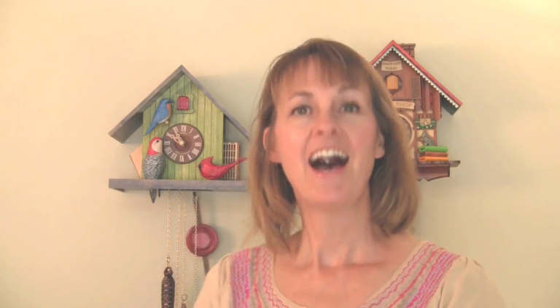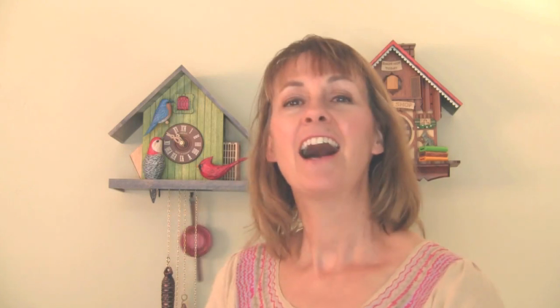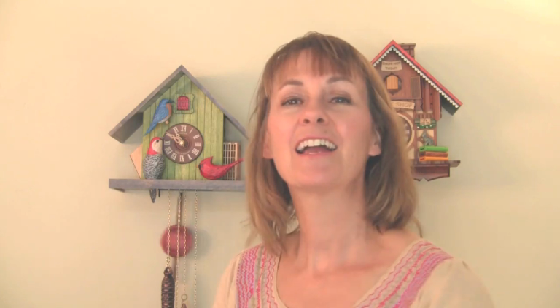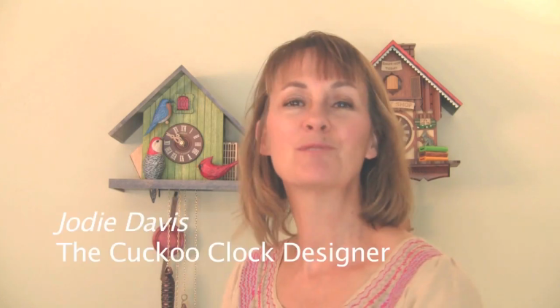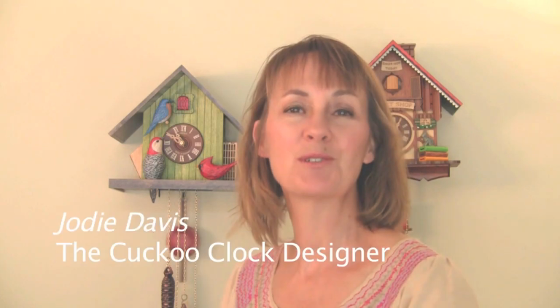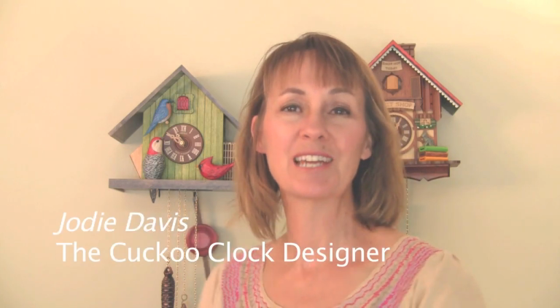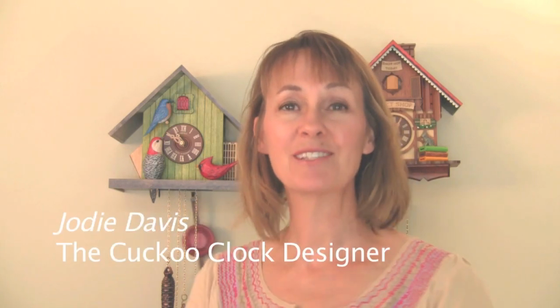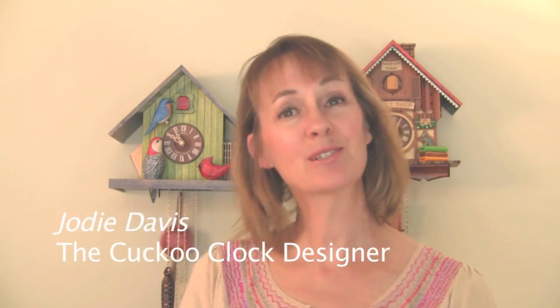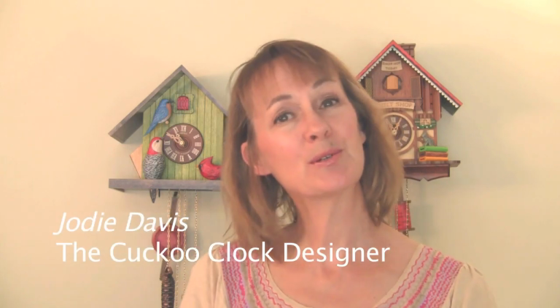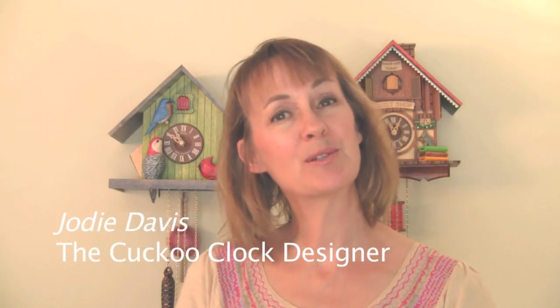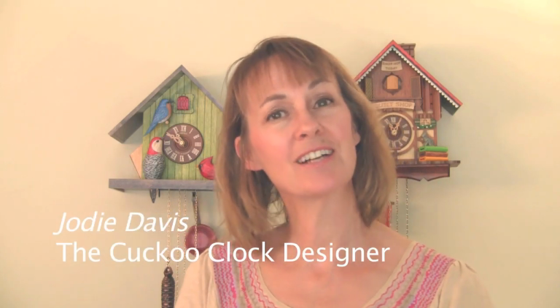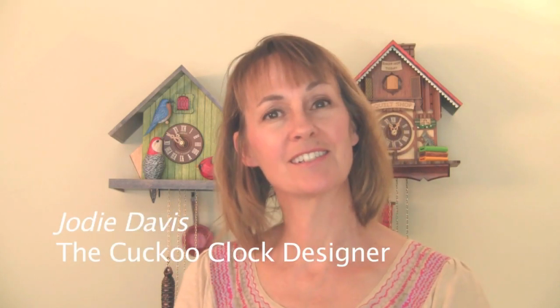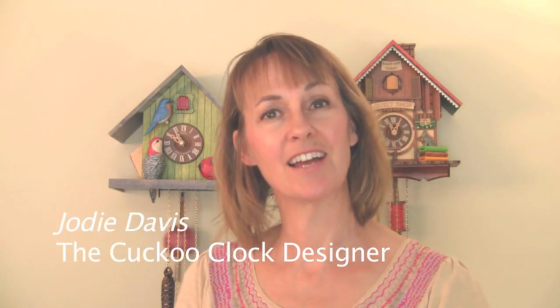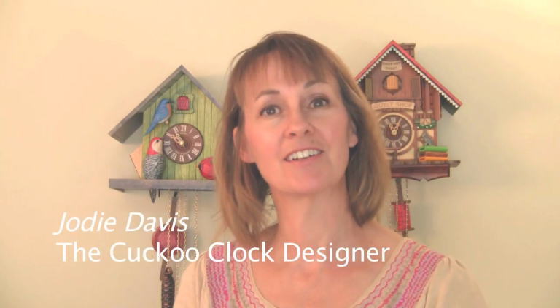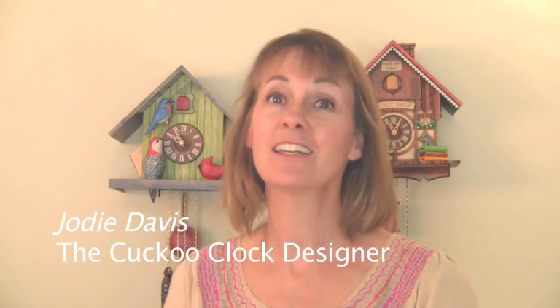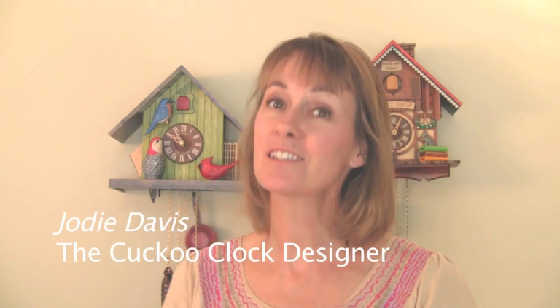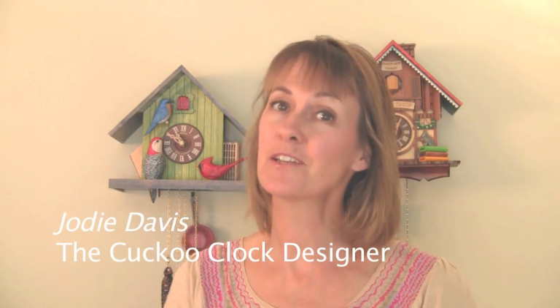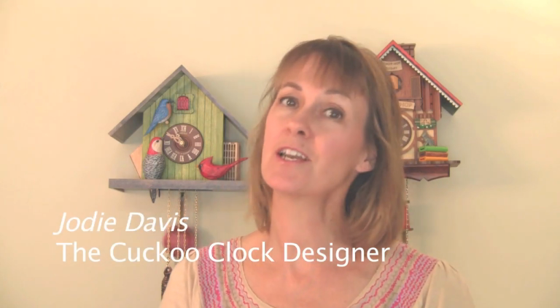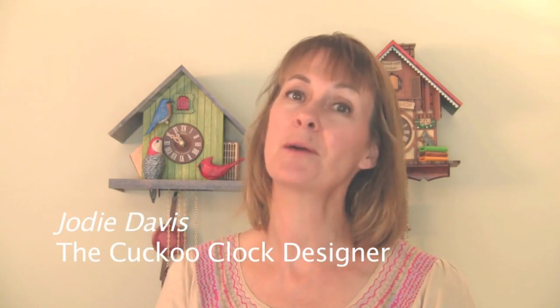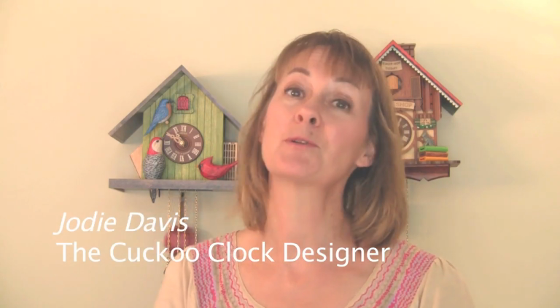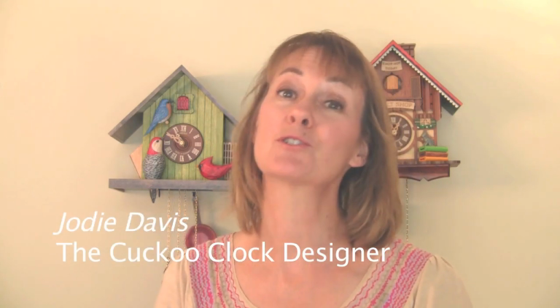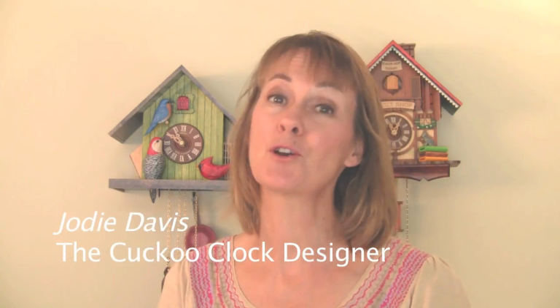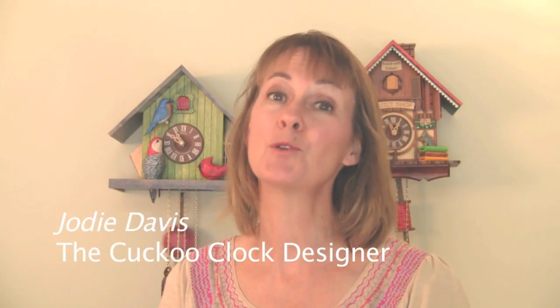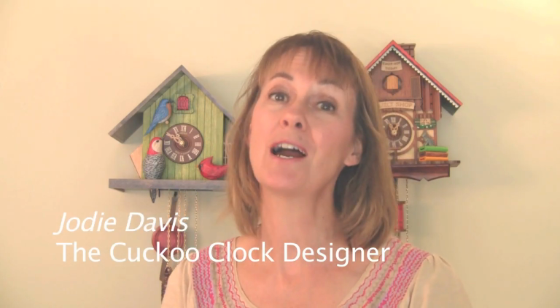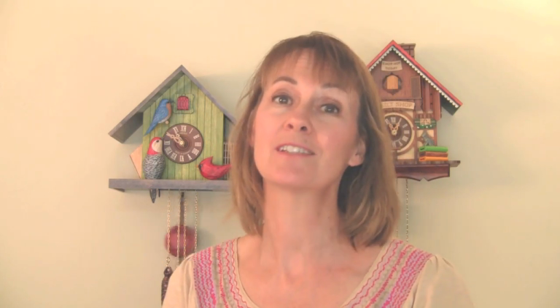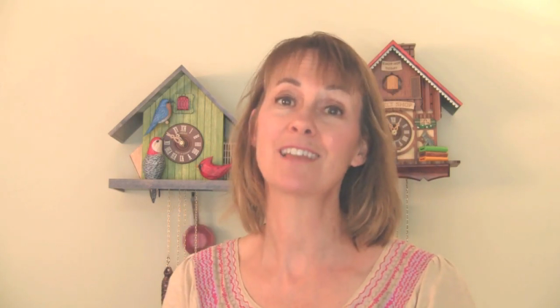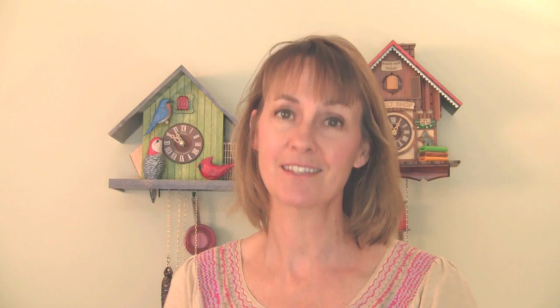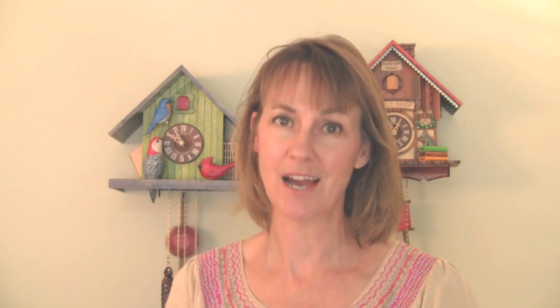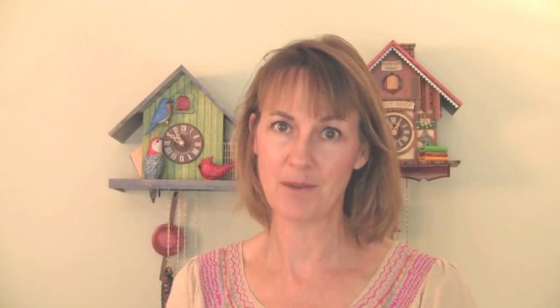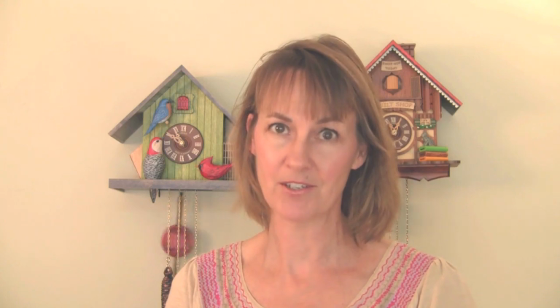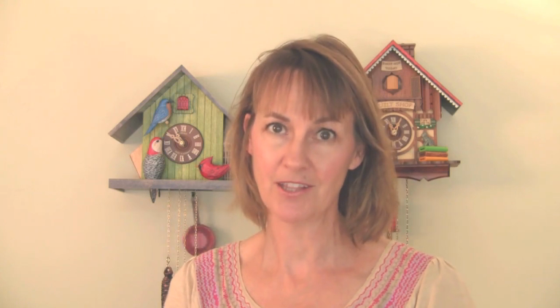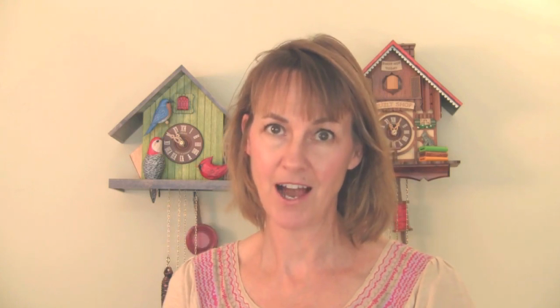Hi, I'm Jody Davis, the Cuckoo Clock Designer. In this video, I'm going to show you how to set the time on your clock.